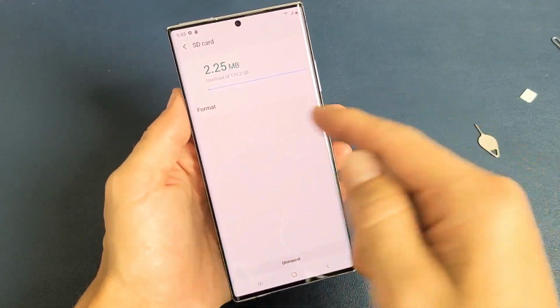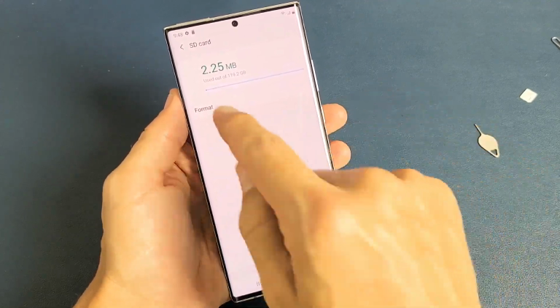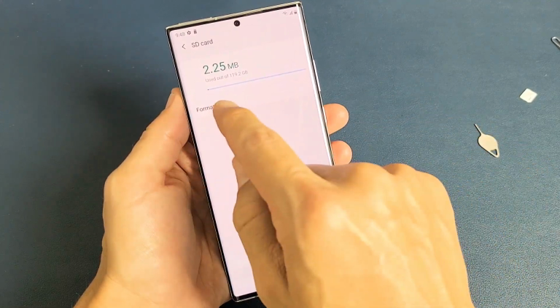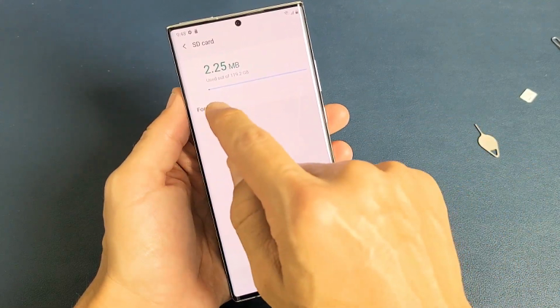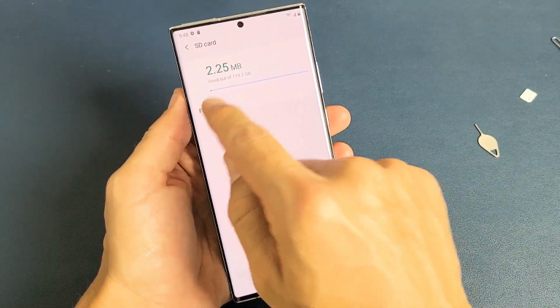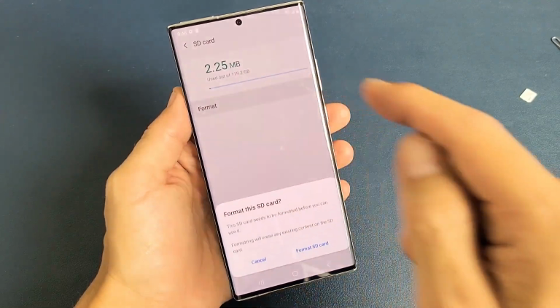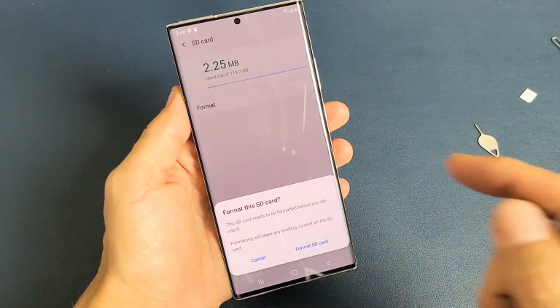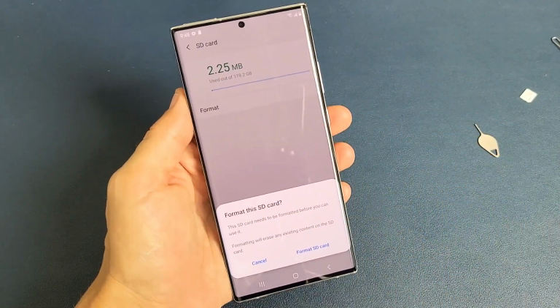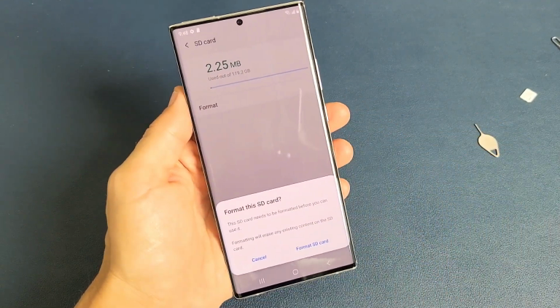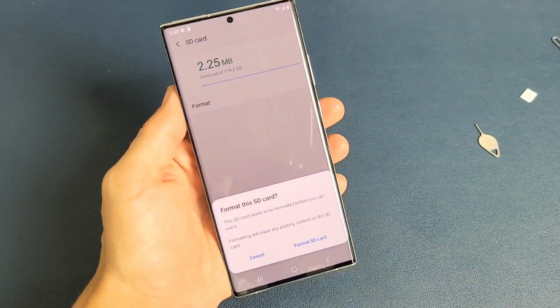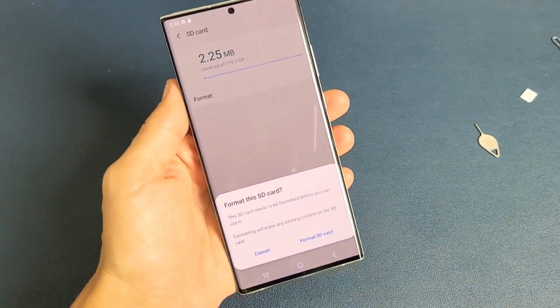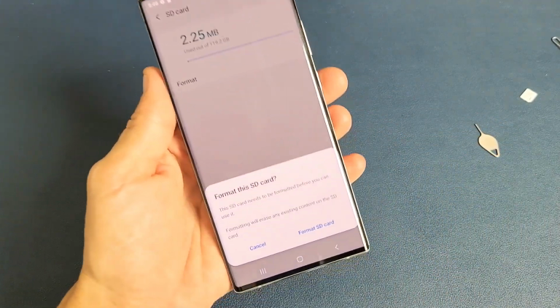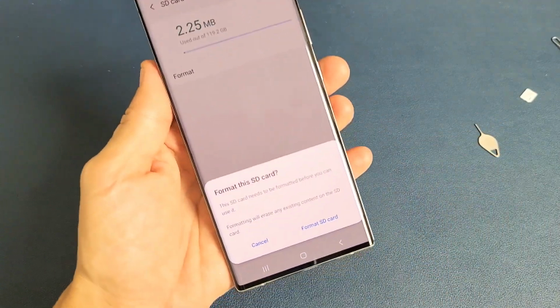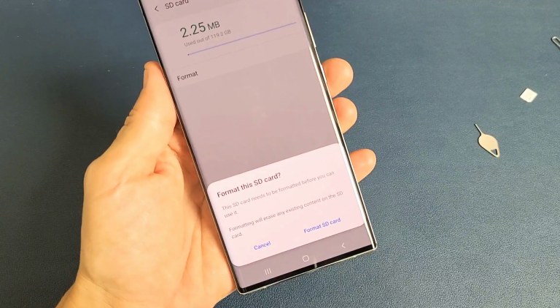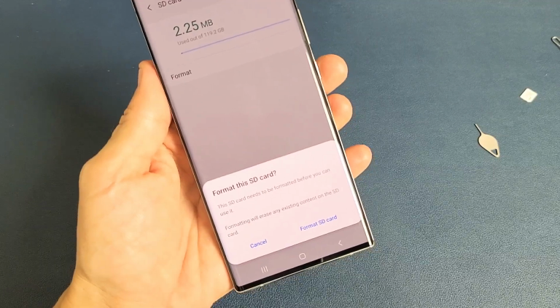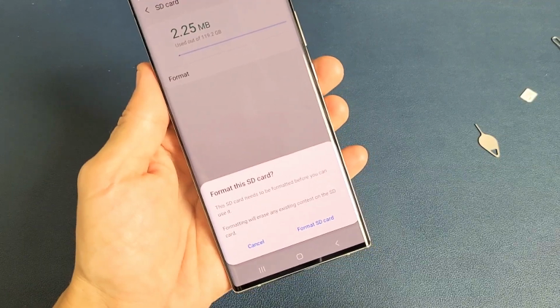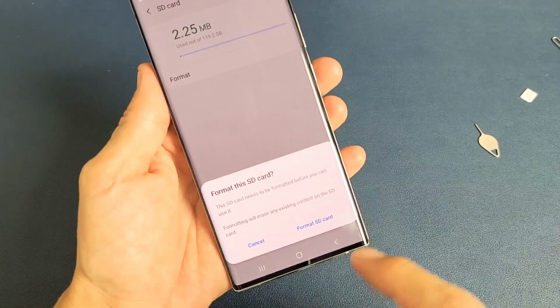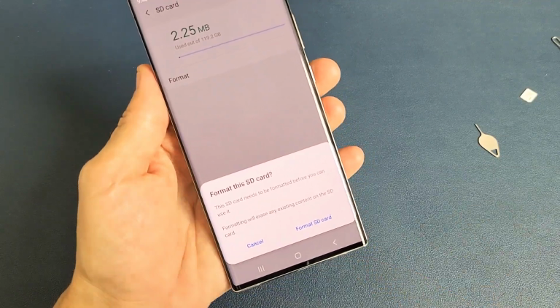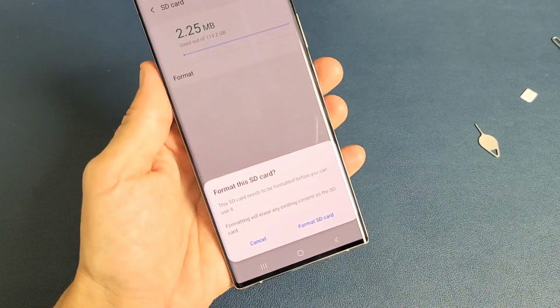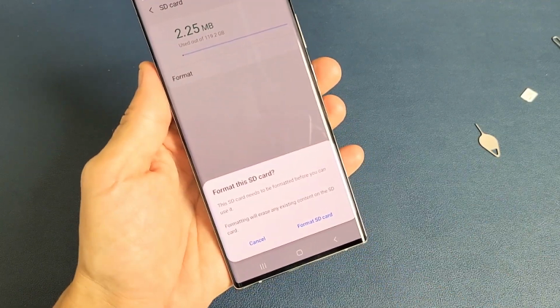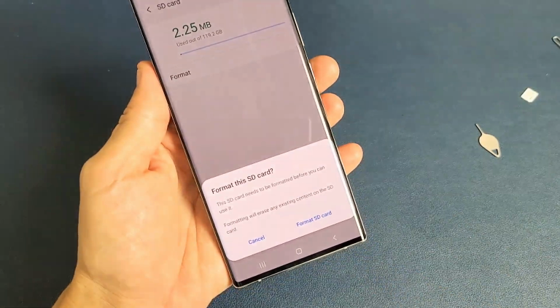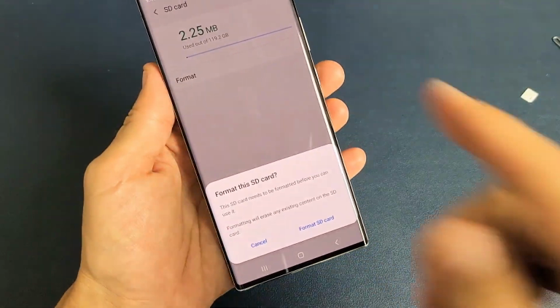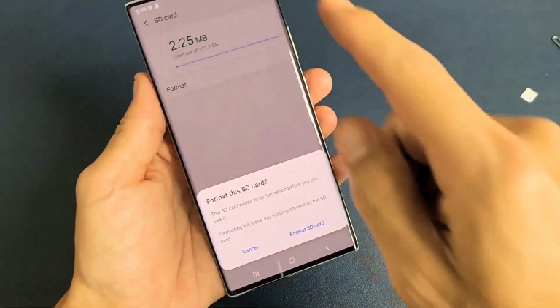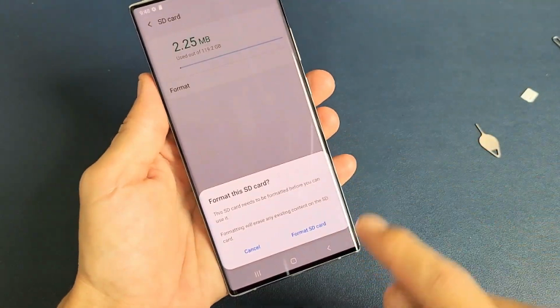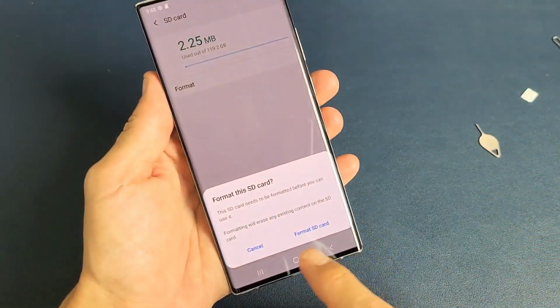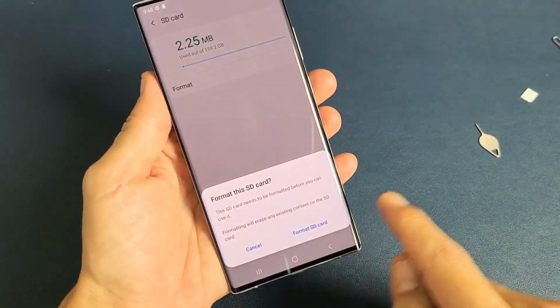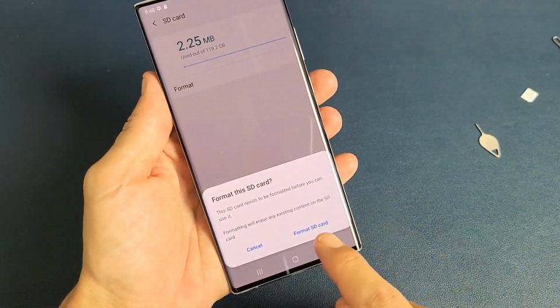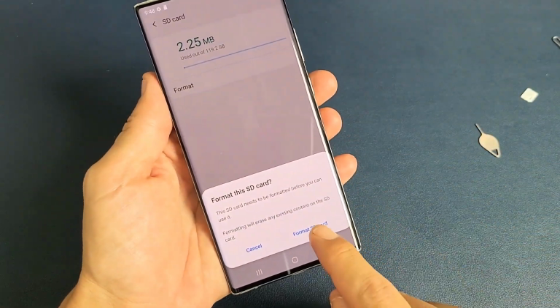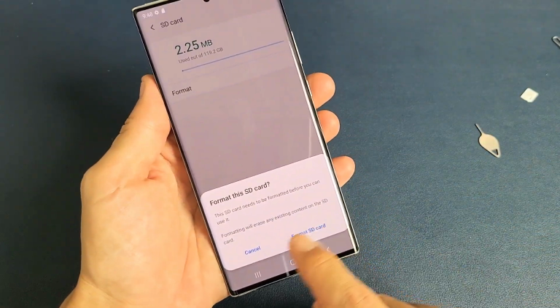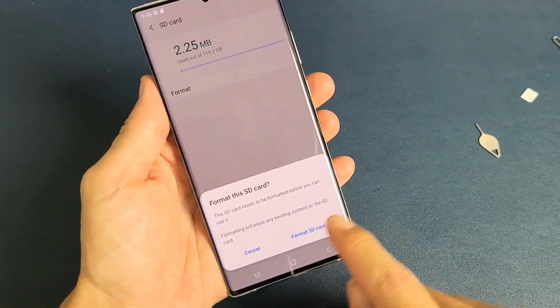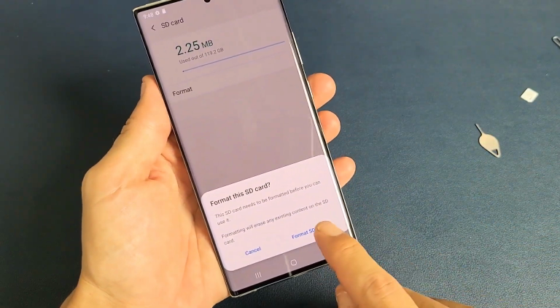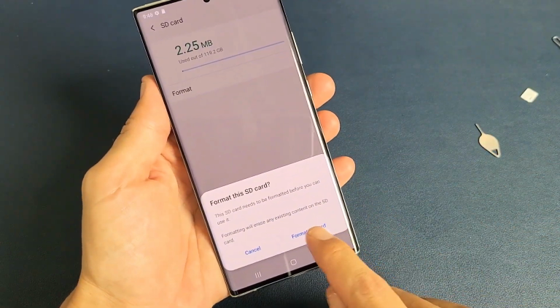Don't forget with the format you're going to be erasing everything that's on there. So I'm going to go ahead and clear everything I have on here.